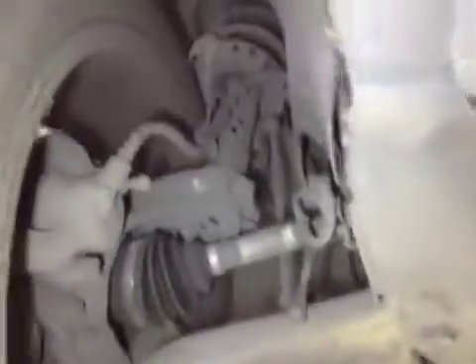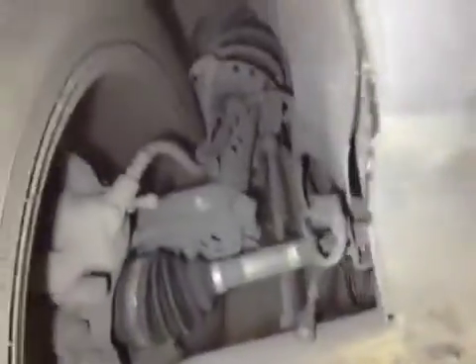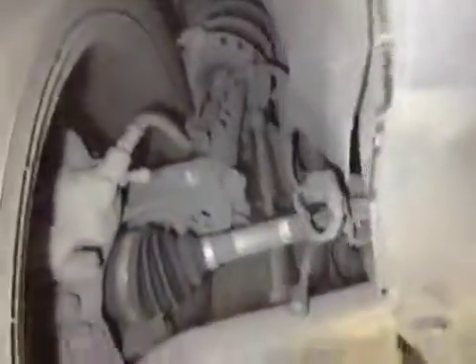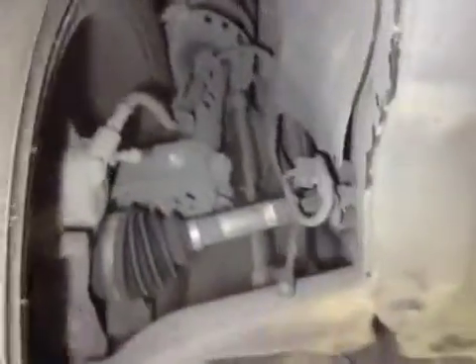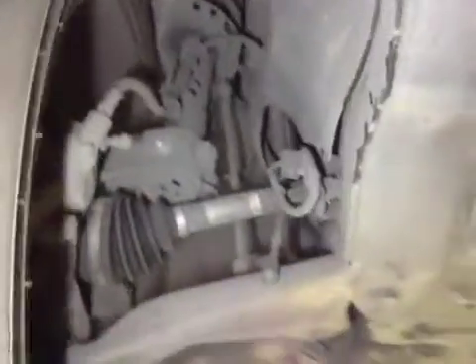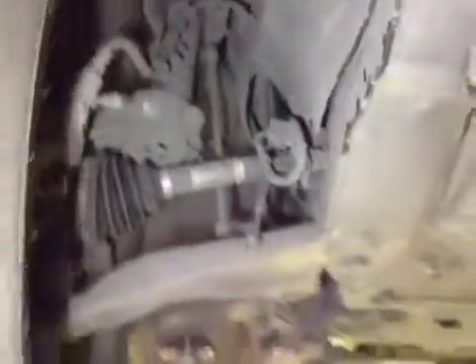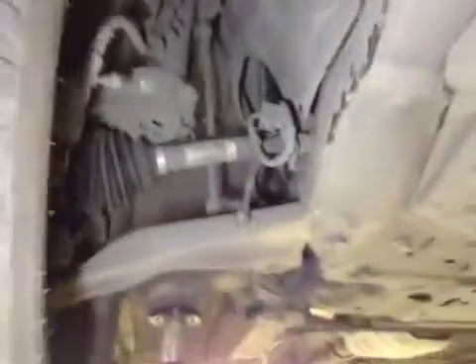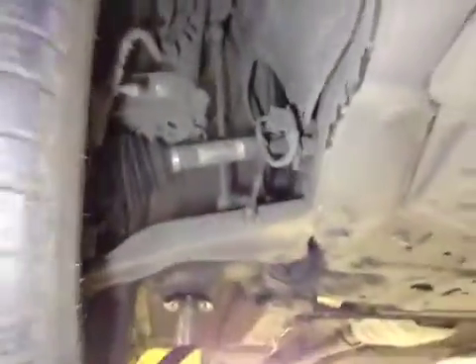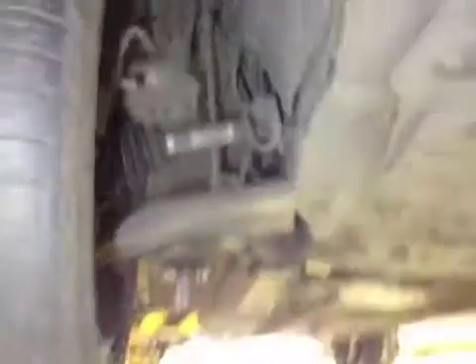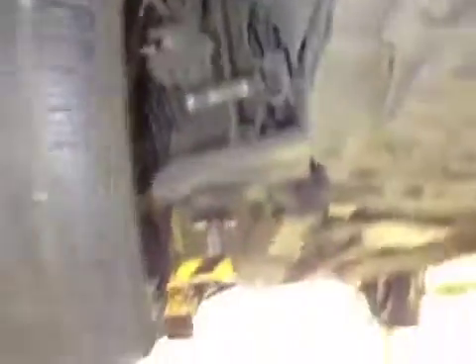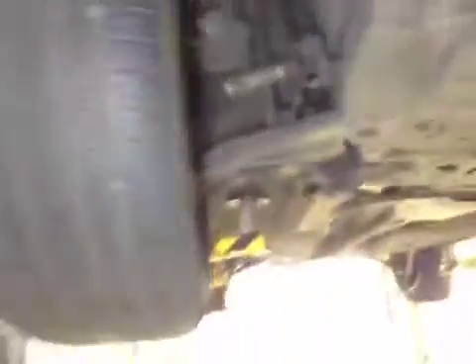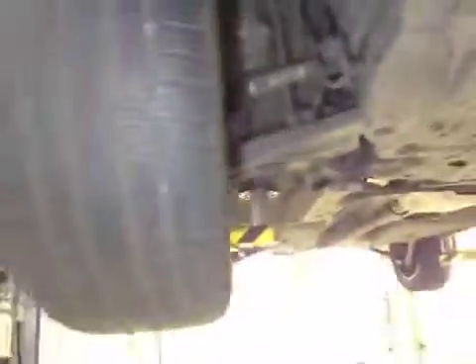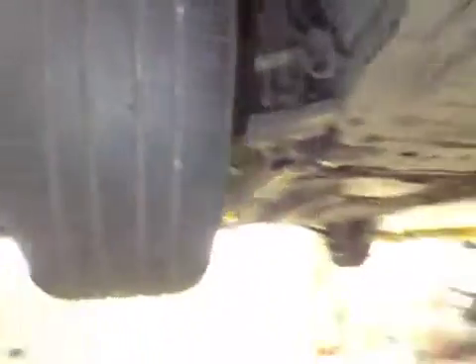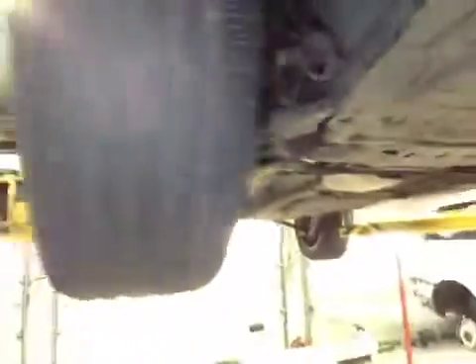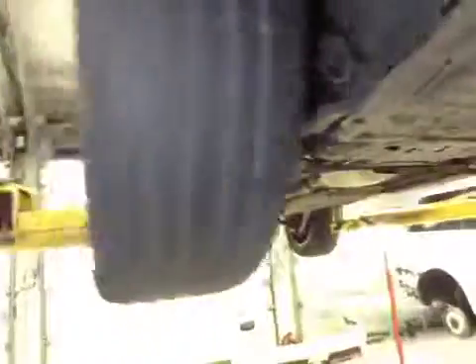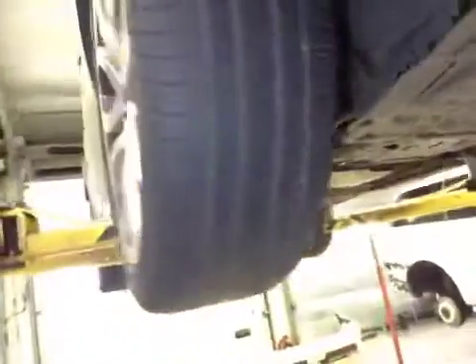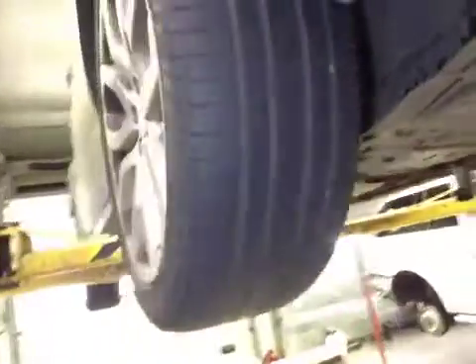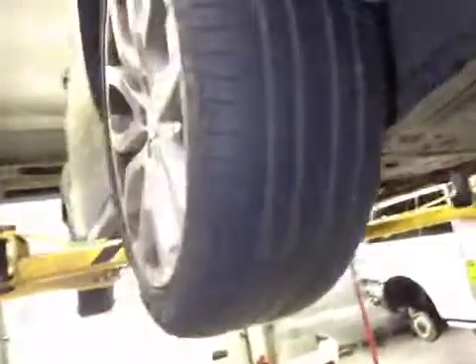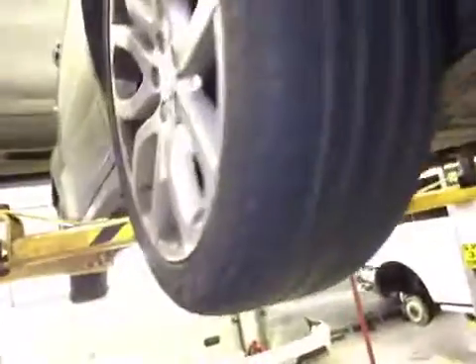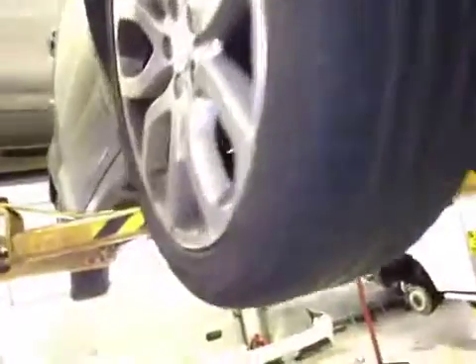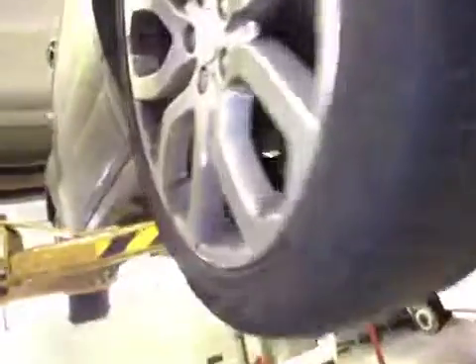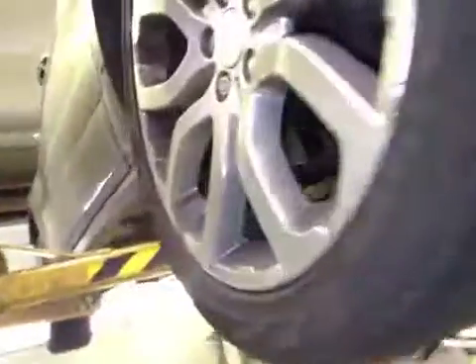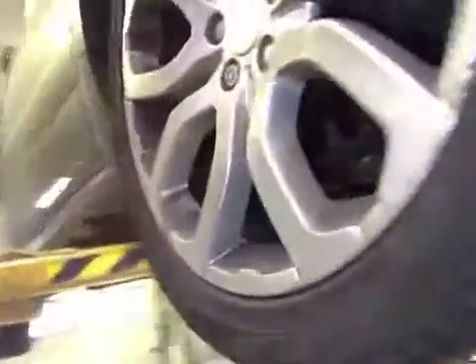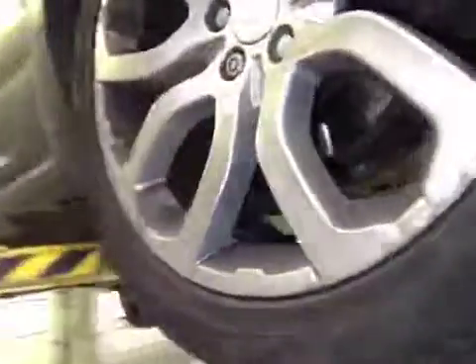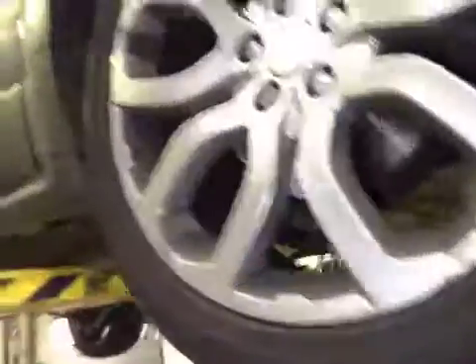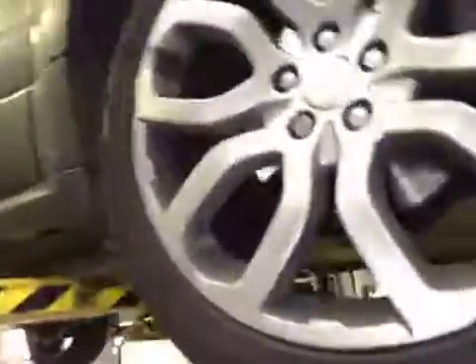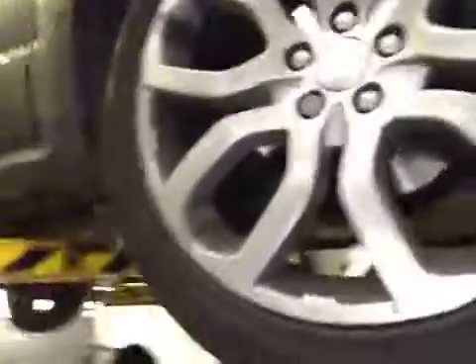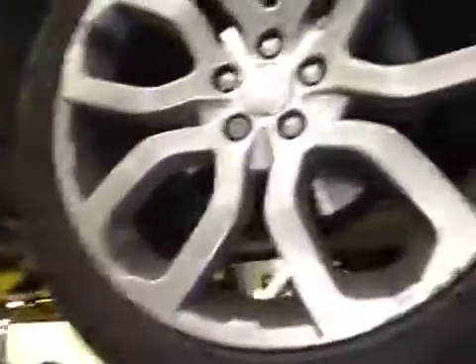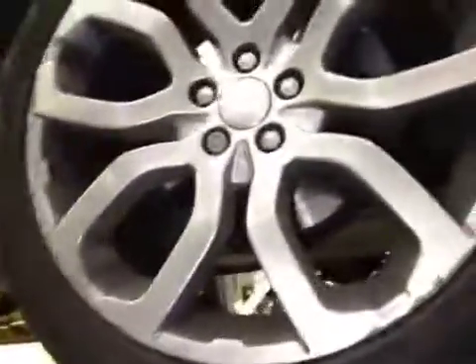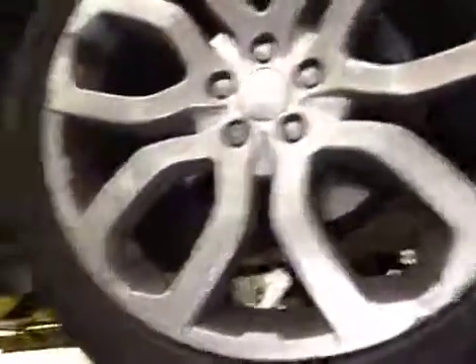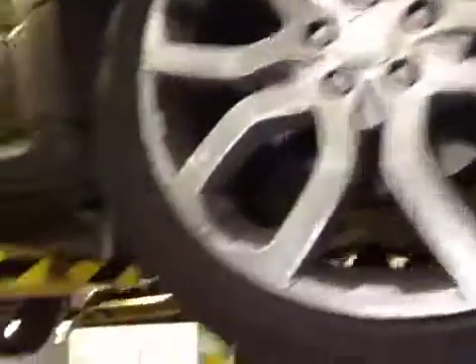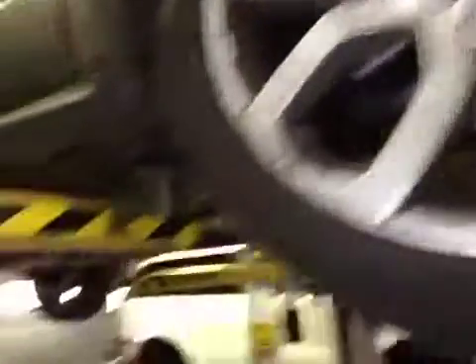Offside front suspension is good. Offside front tyre tread and sidewalls are now marked in amber. Offside front disc and pads are both good.